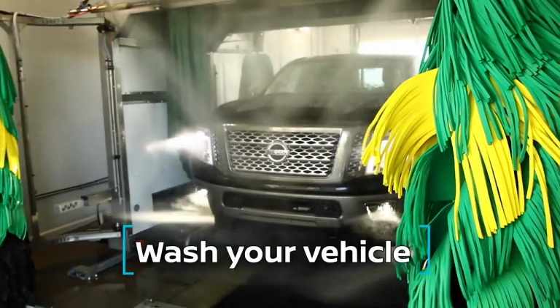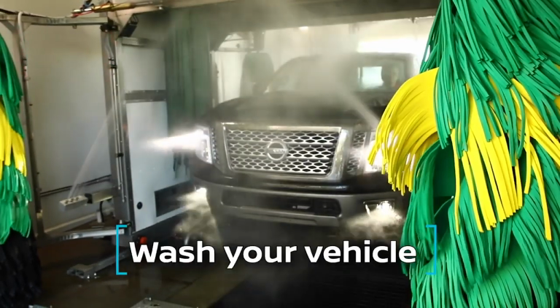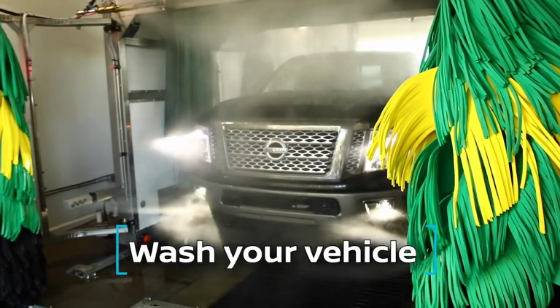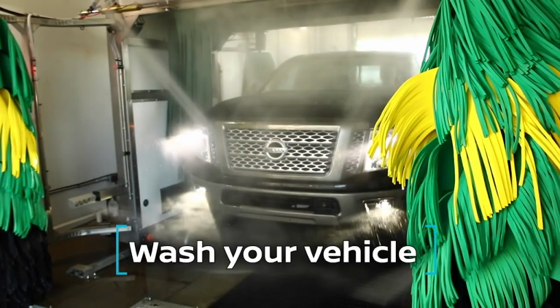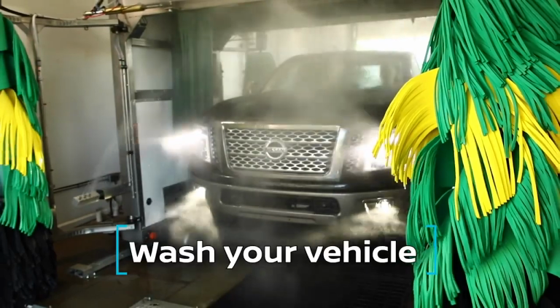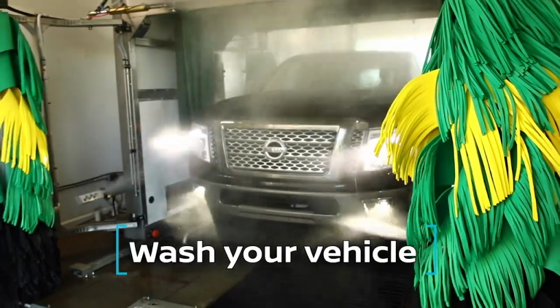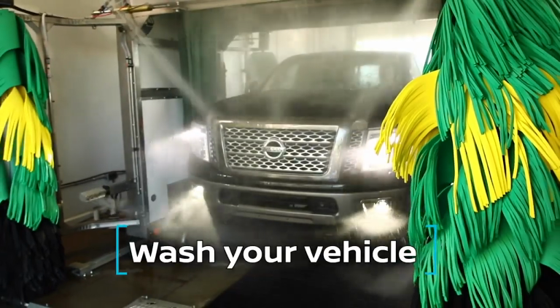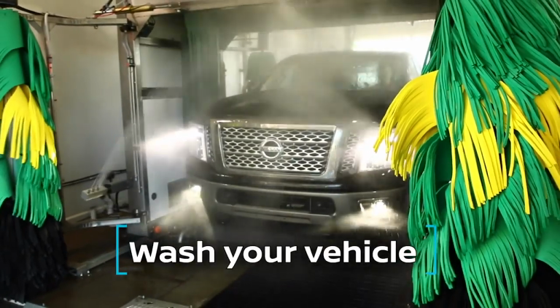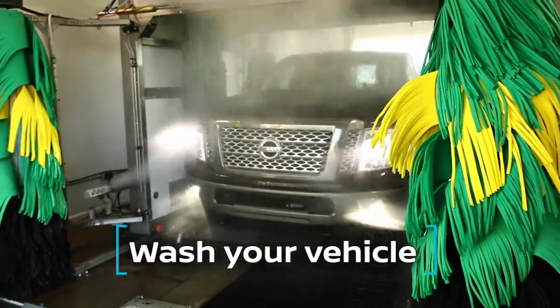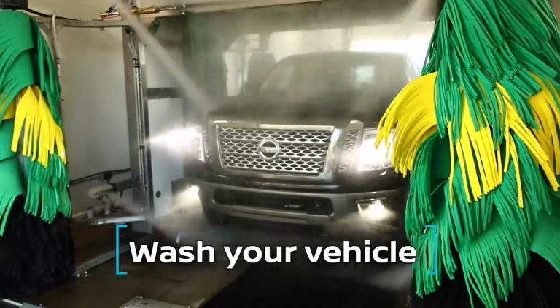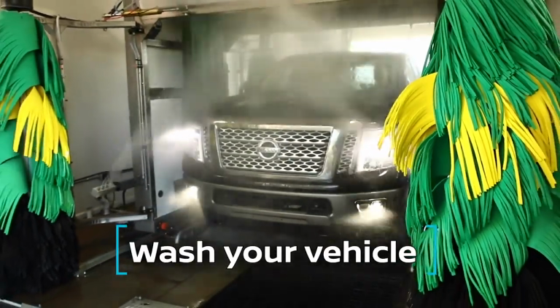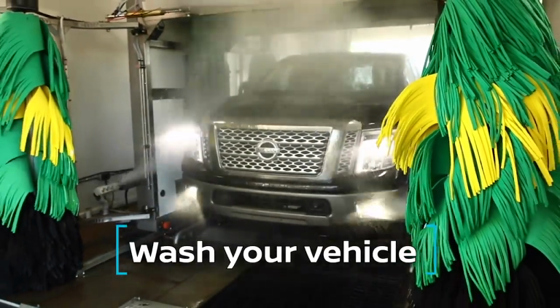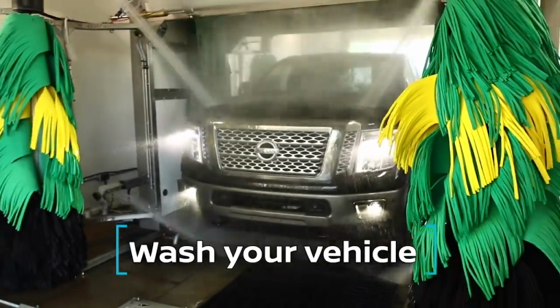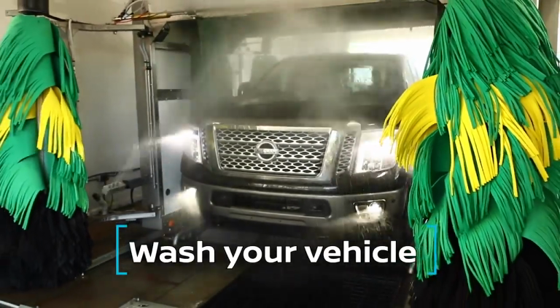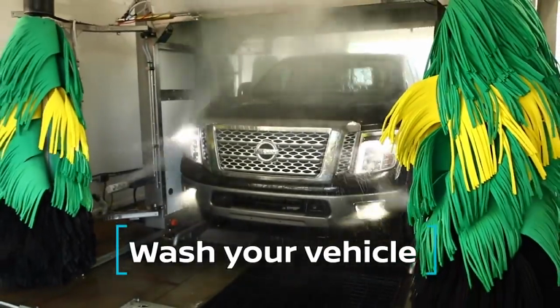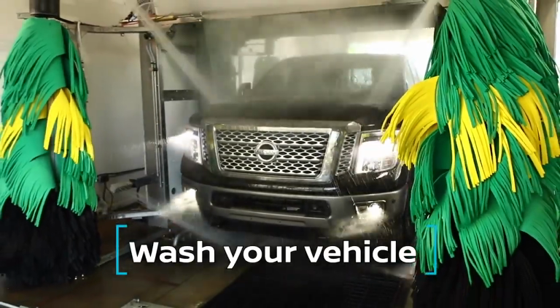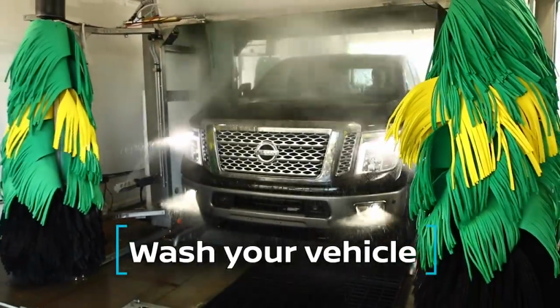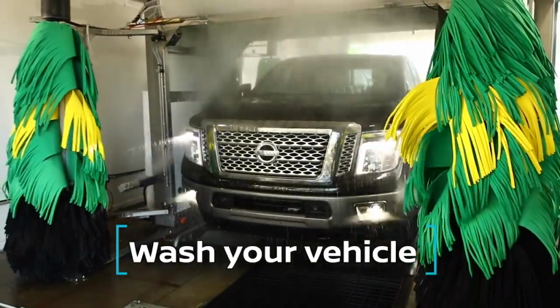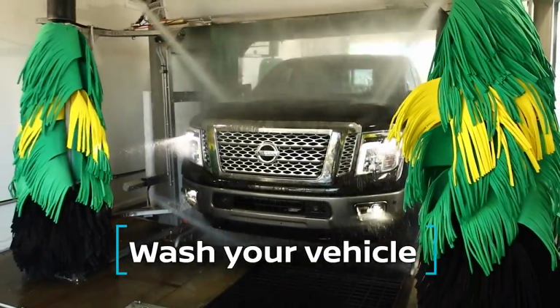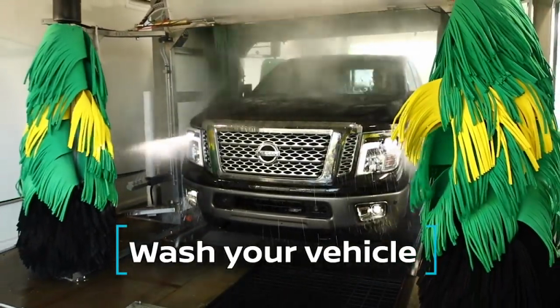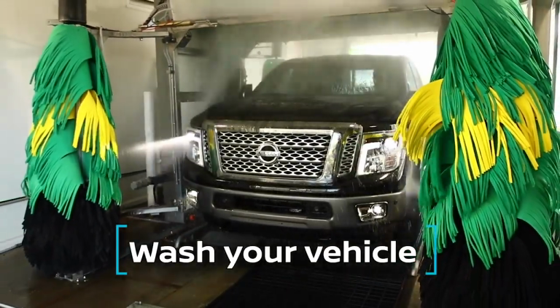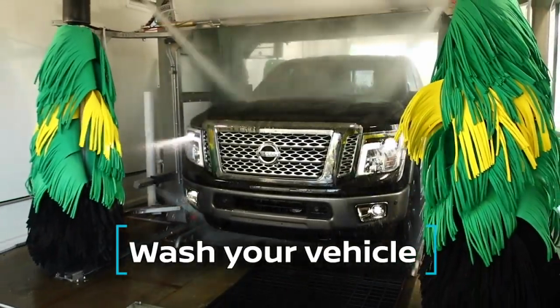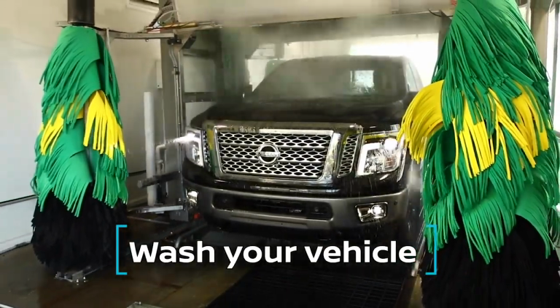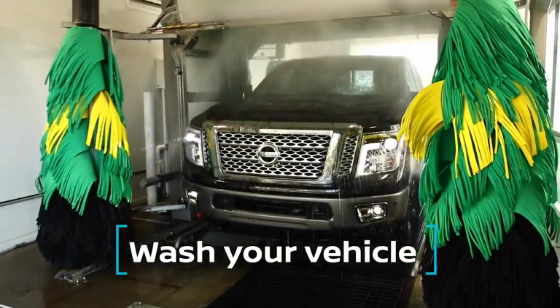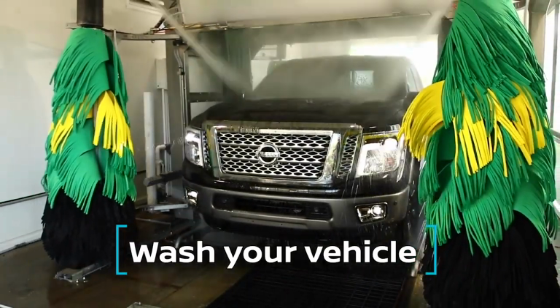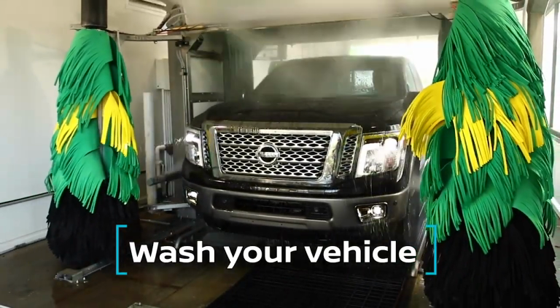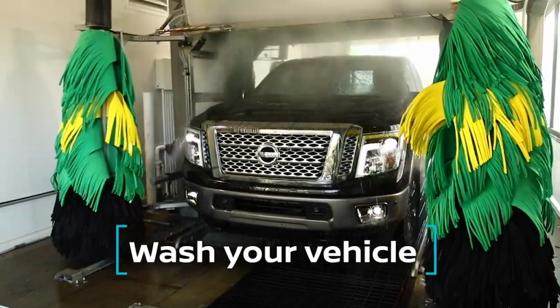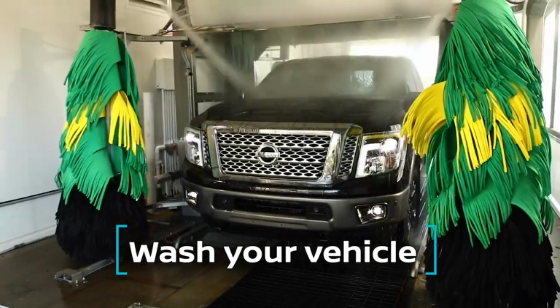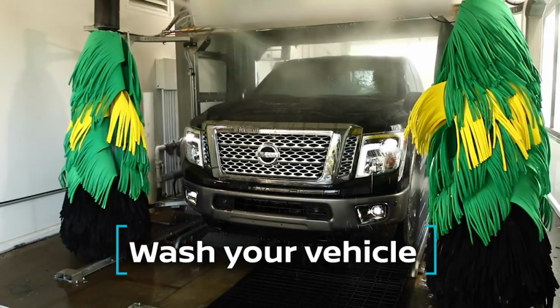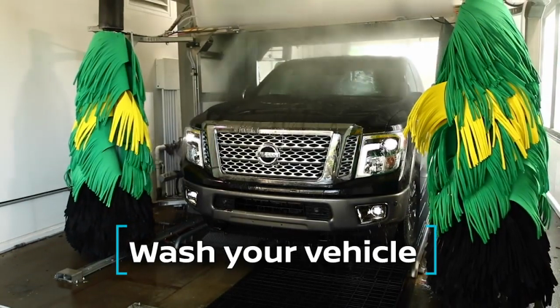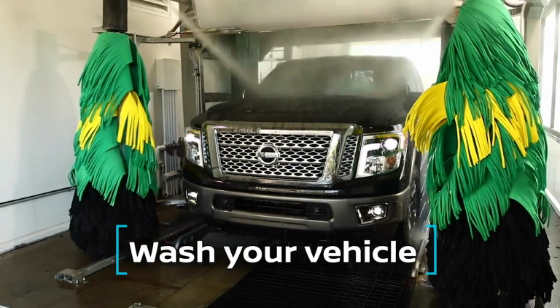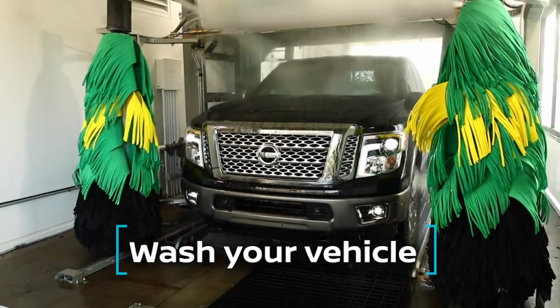Number four: wash your vehicle frequently. This helps to protect the paint, especially for vehicles parked outdoors.